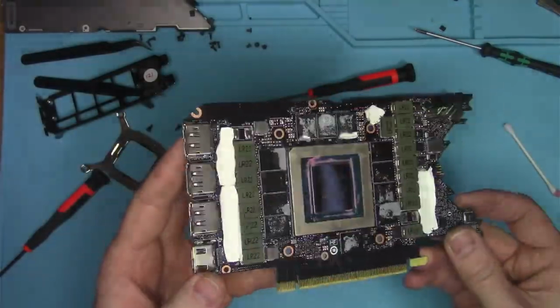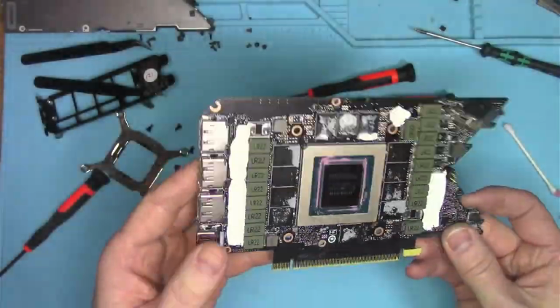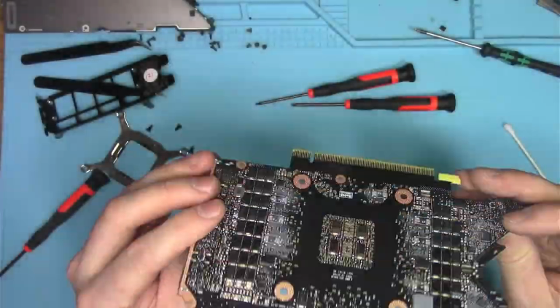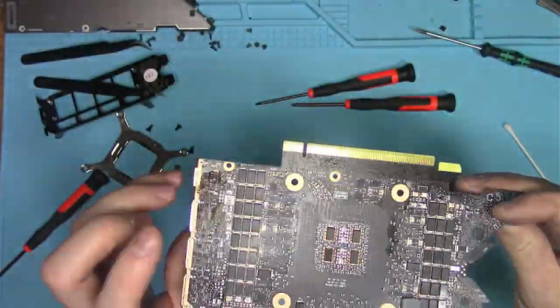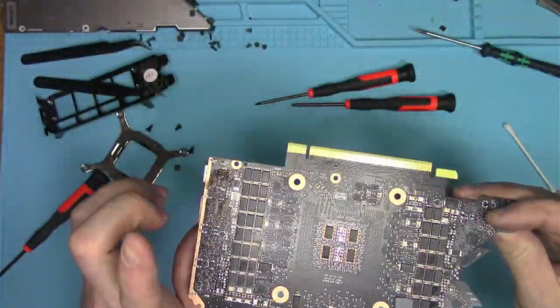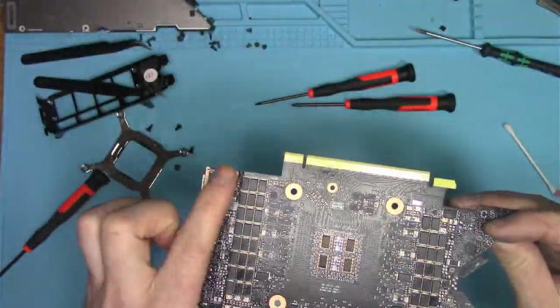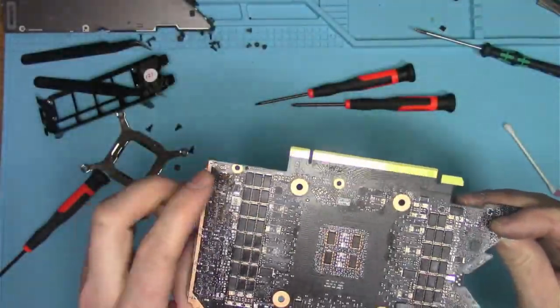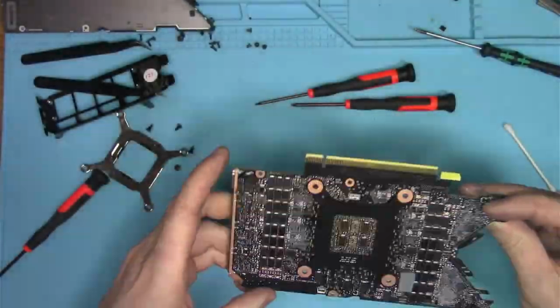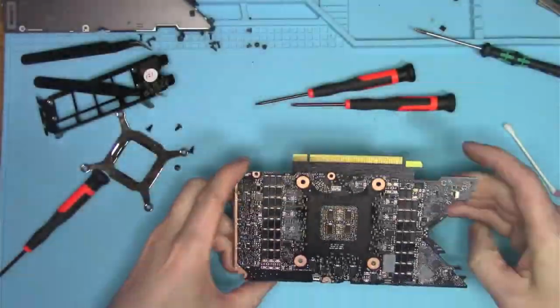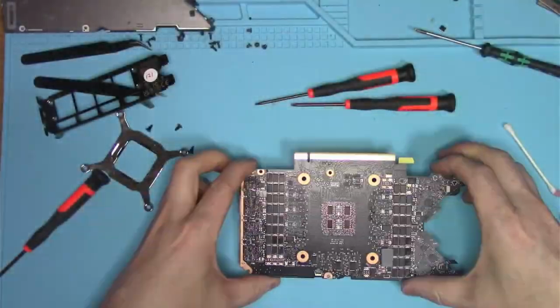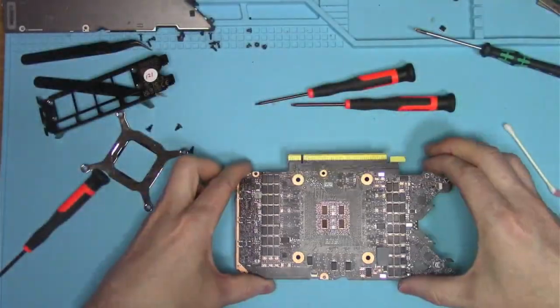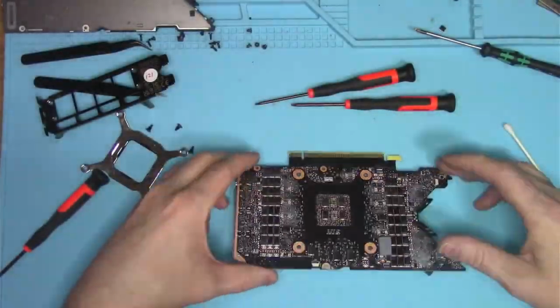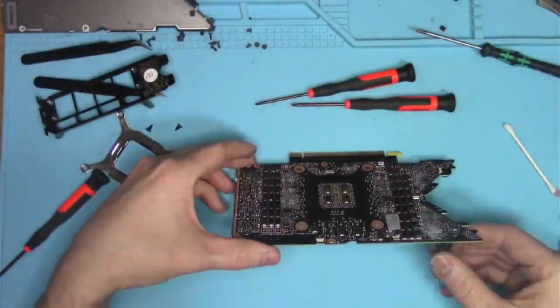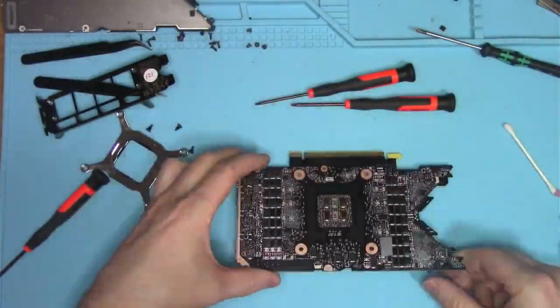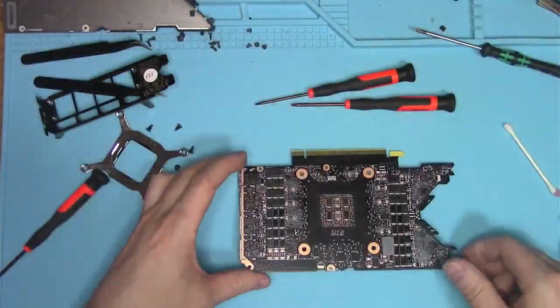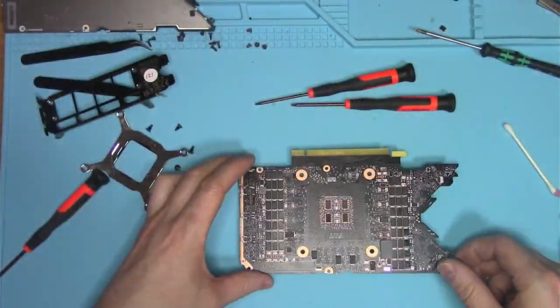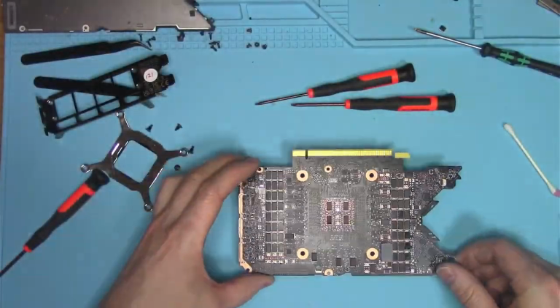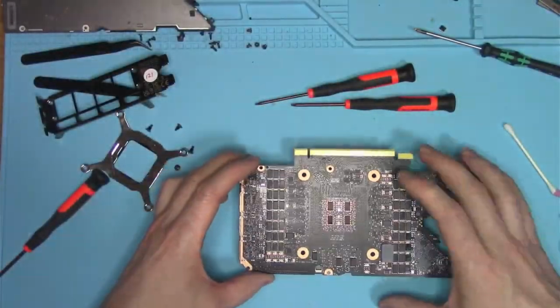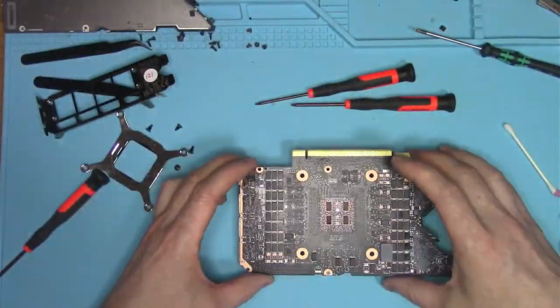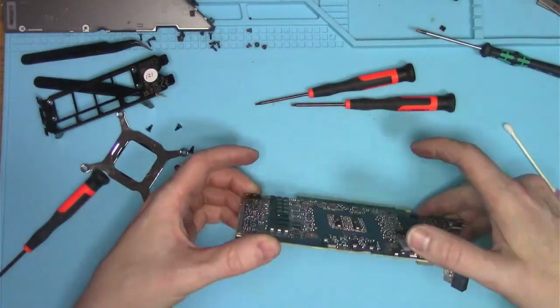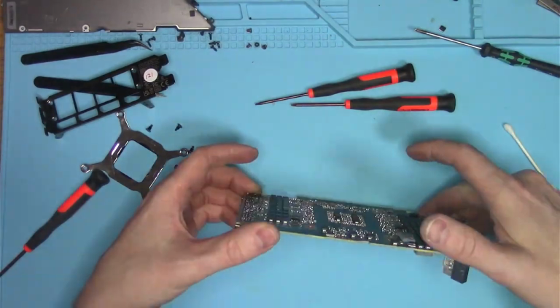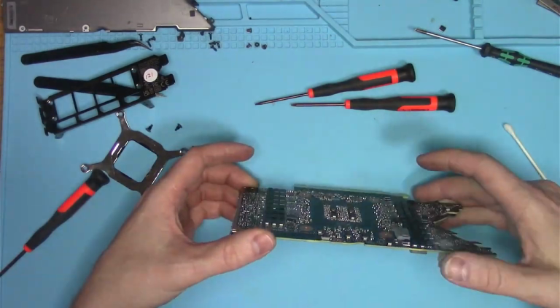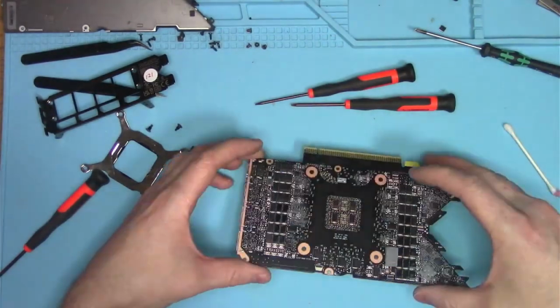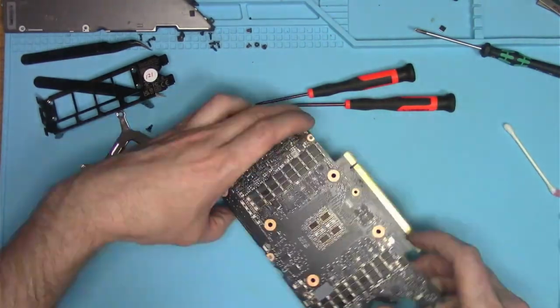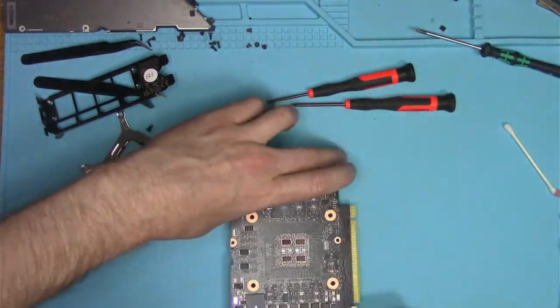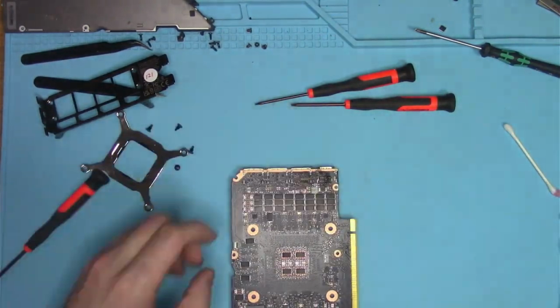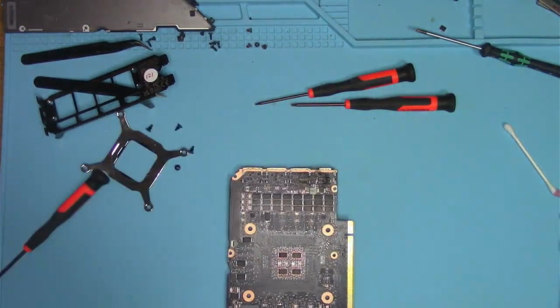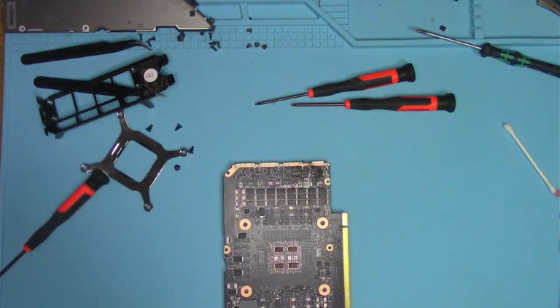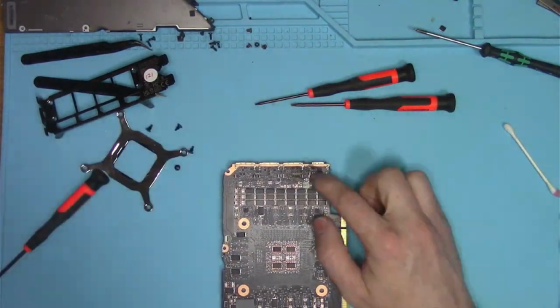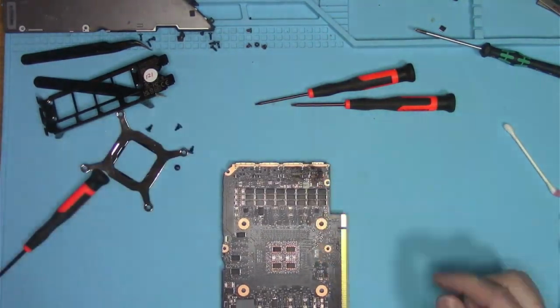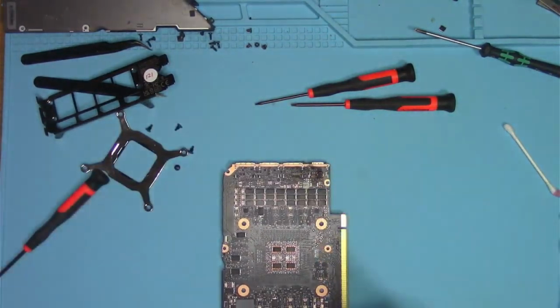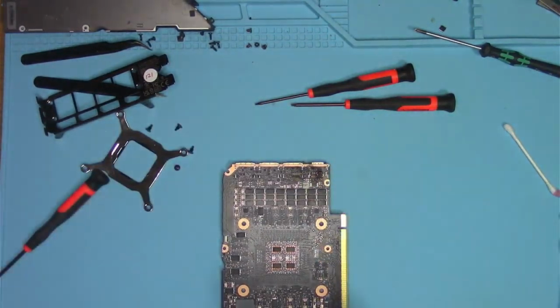Continuing with the obvious area of damage, let's look under a microscope and clean the area.